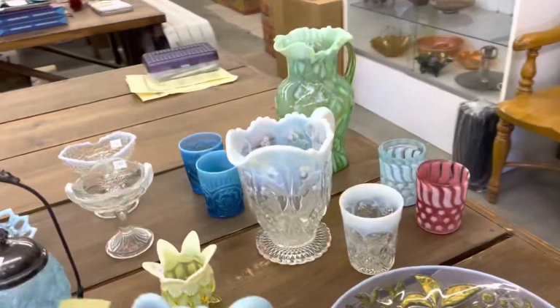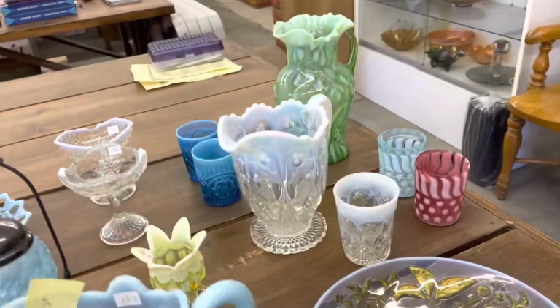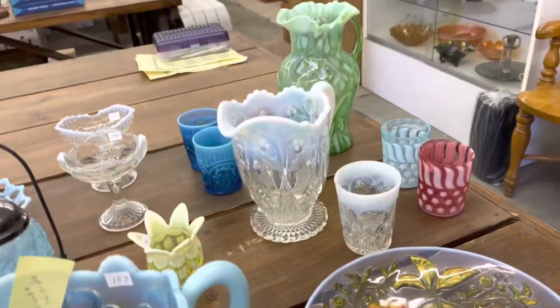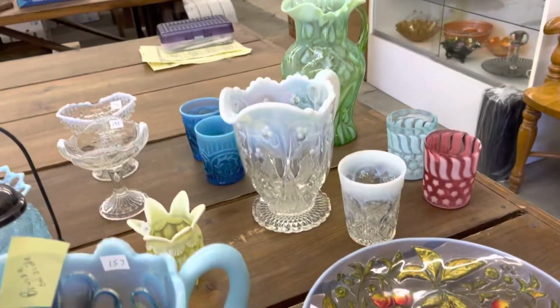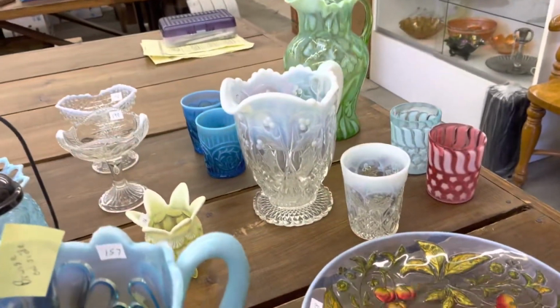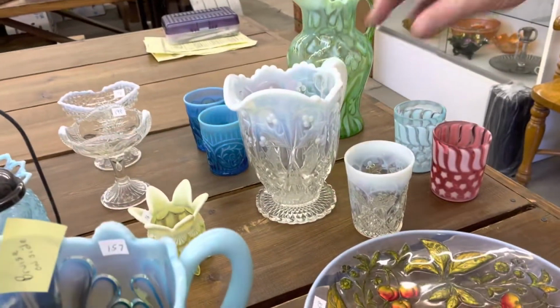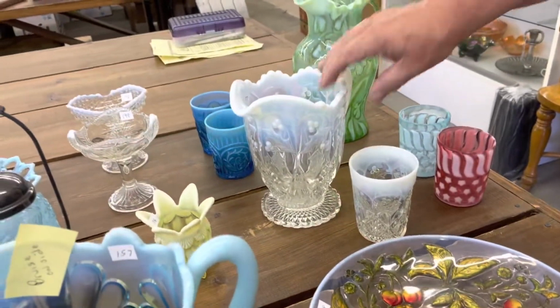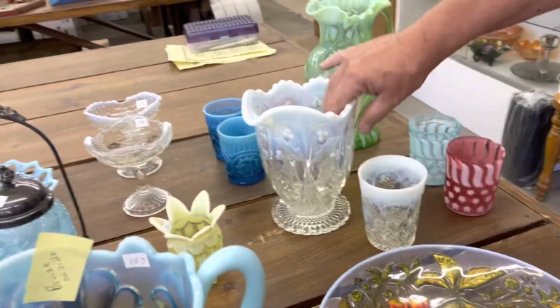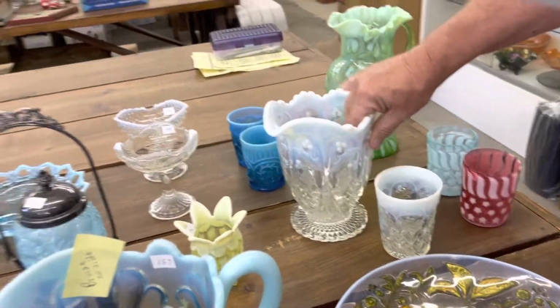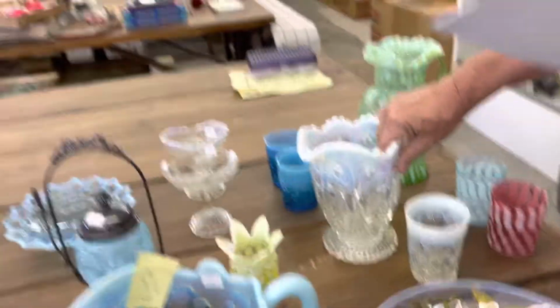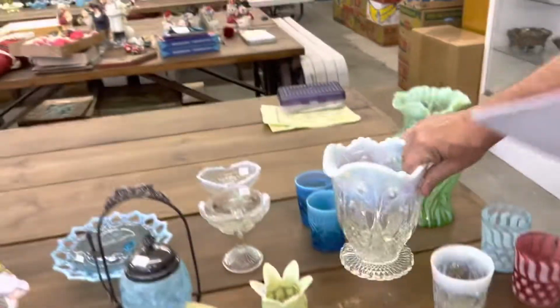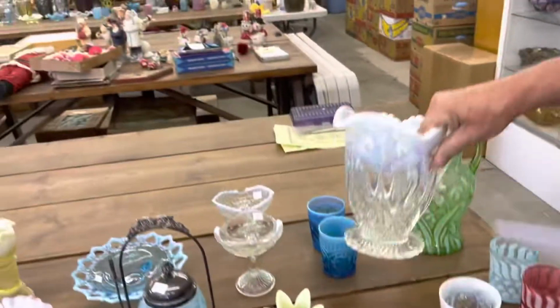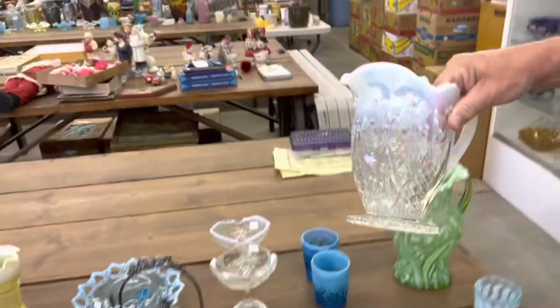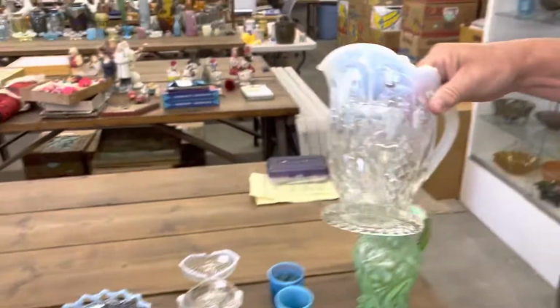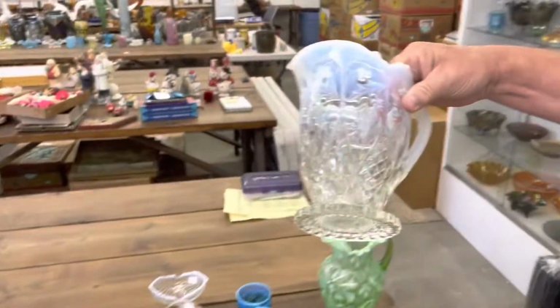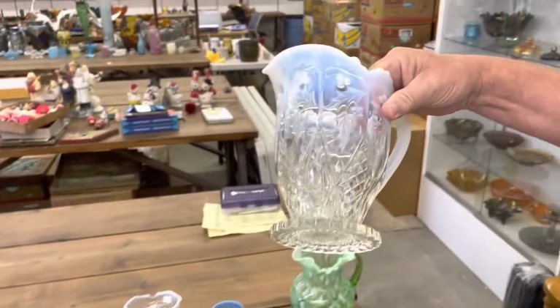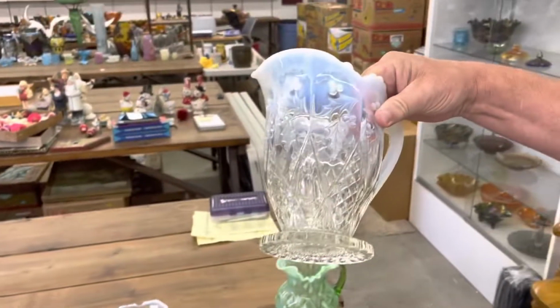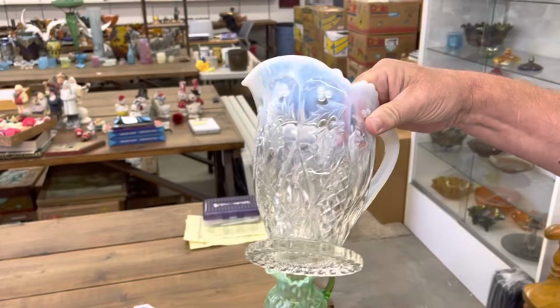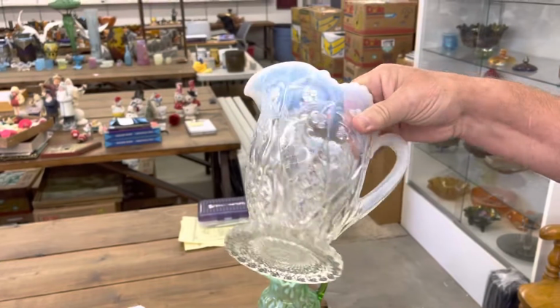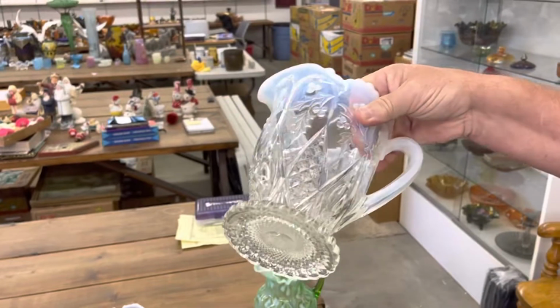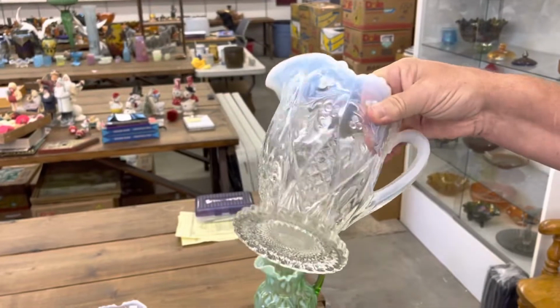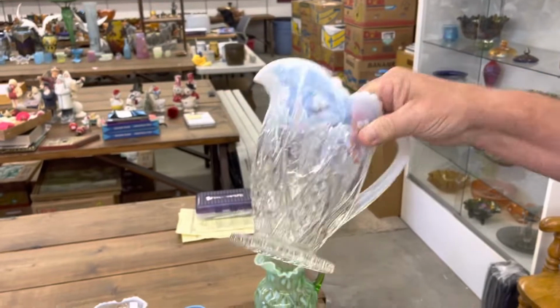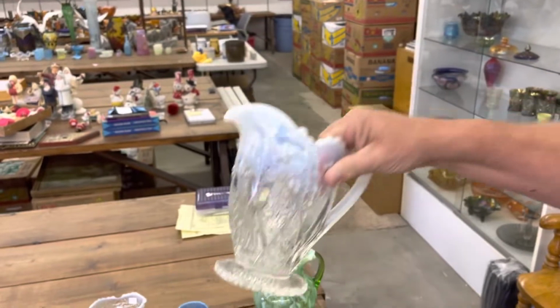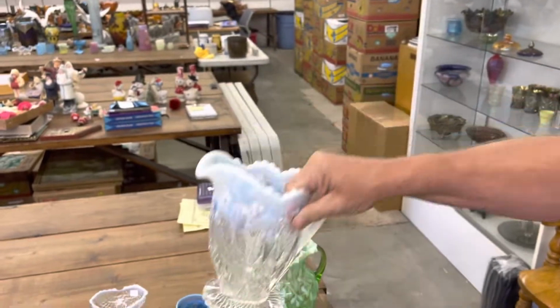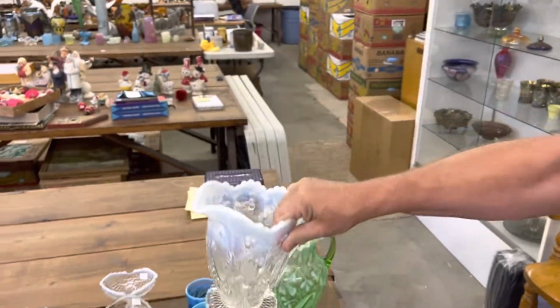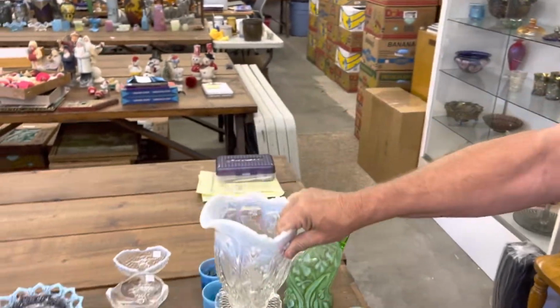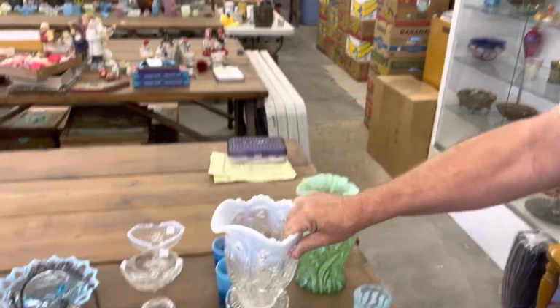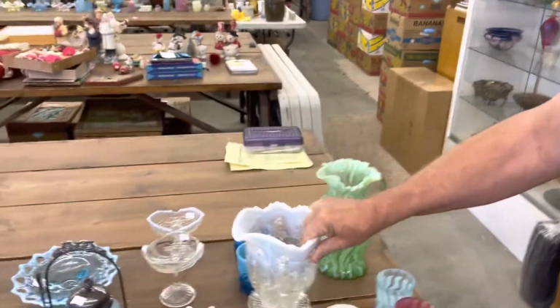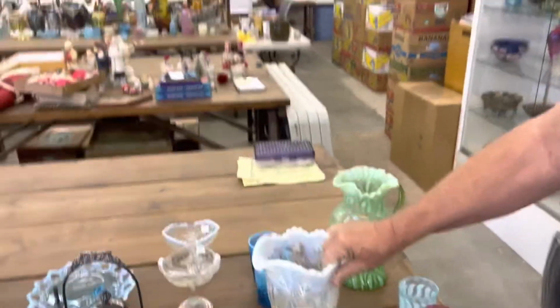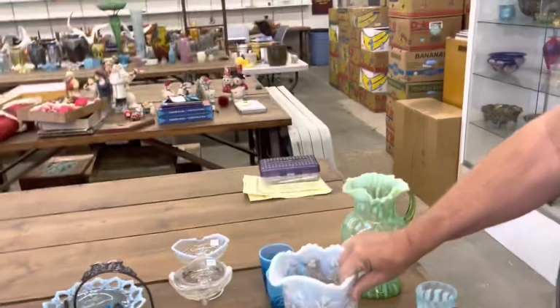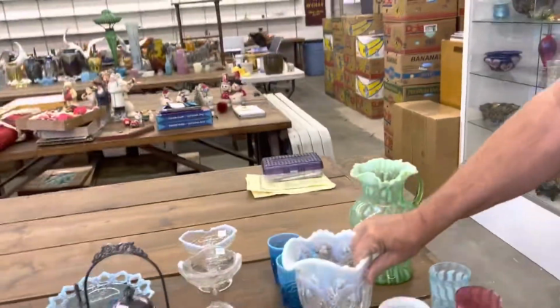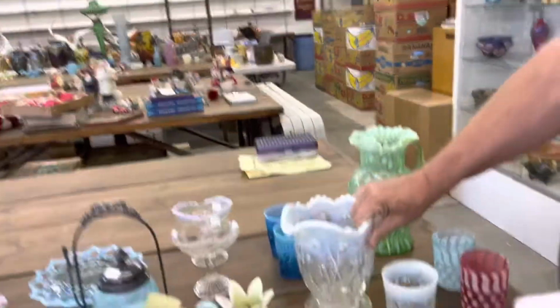Here's a Paneled Holly Water Pitcher and one tumbler in White Opal.